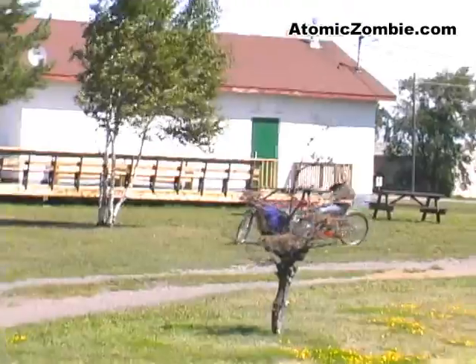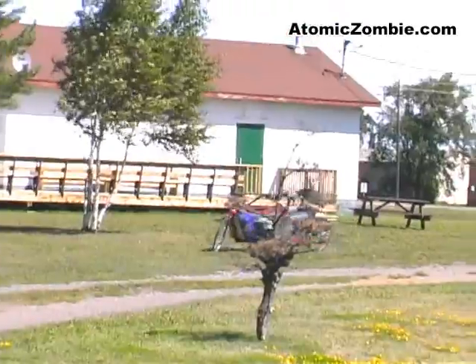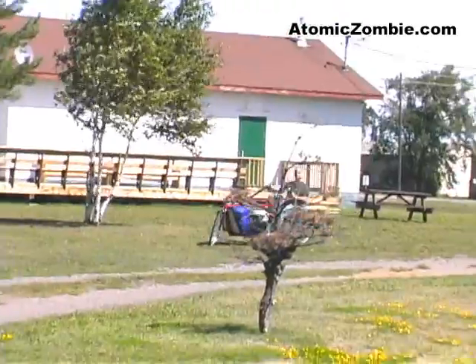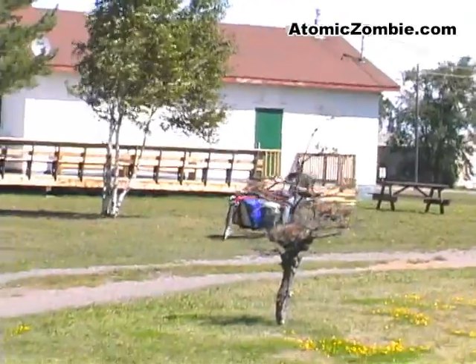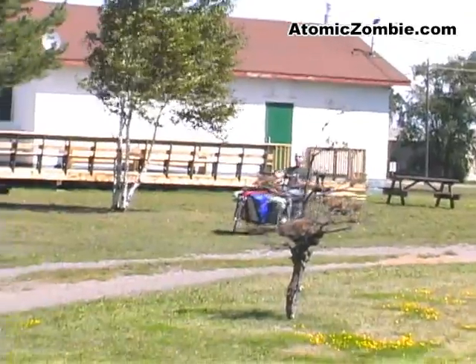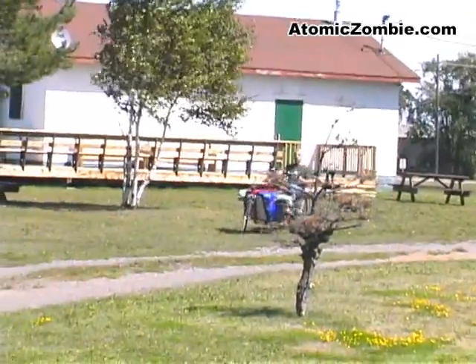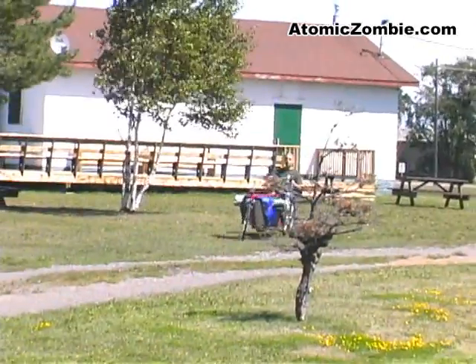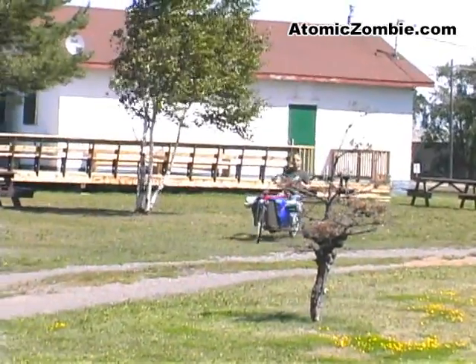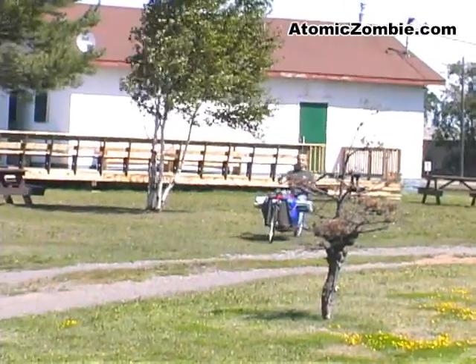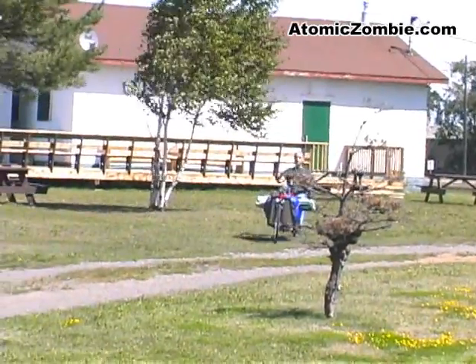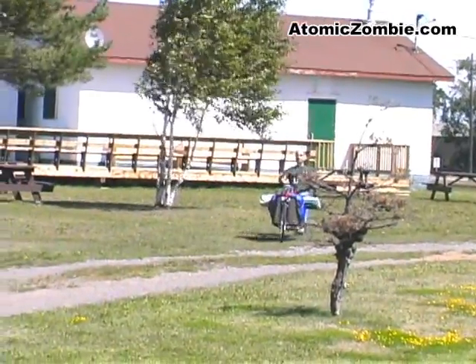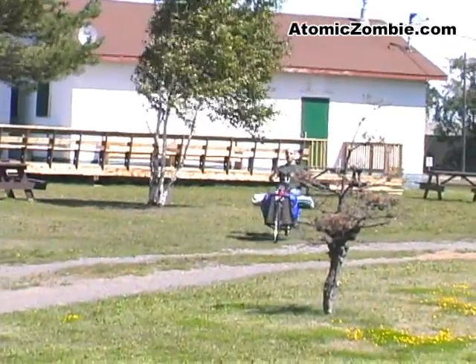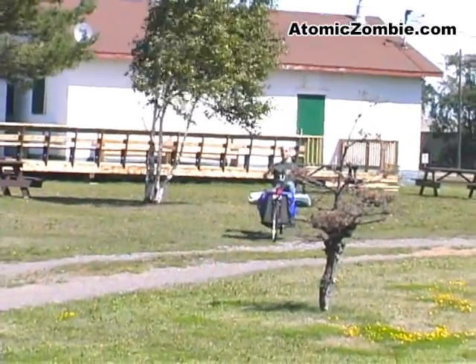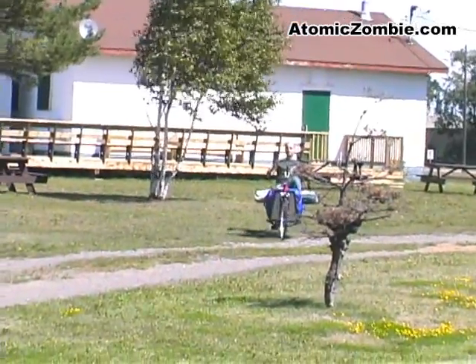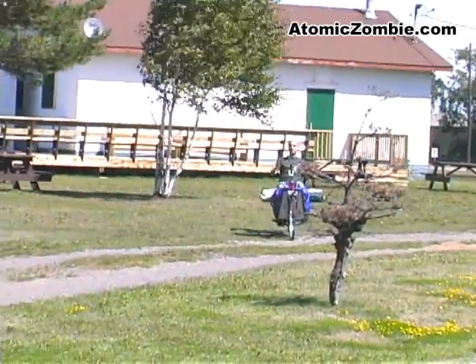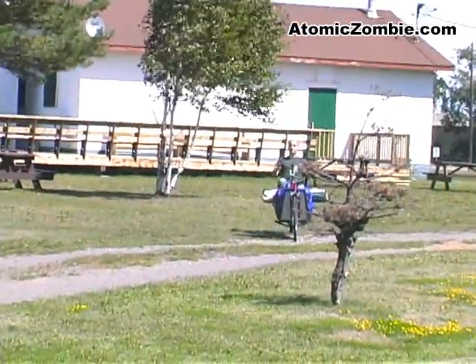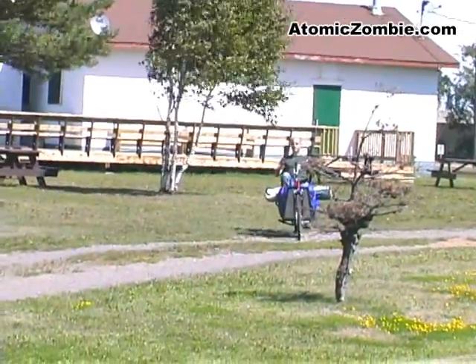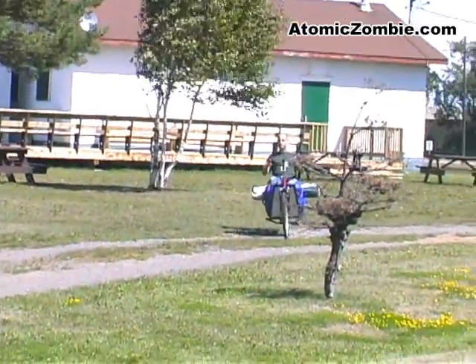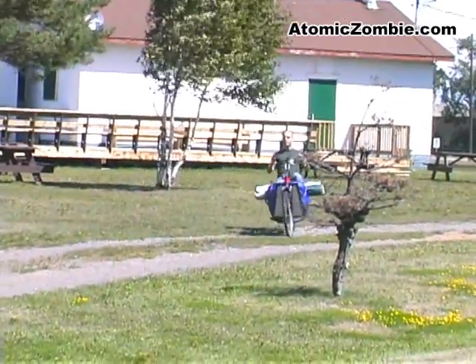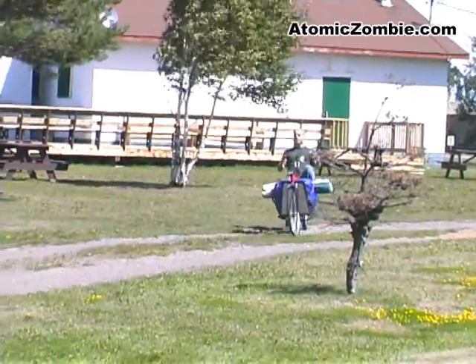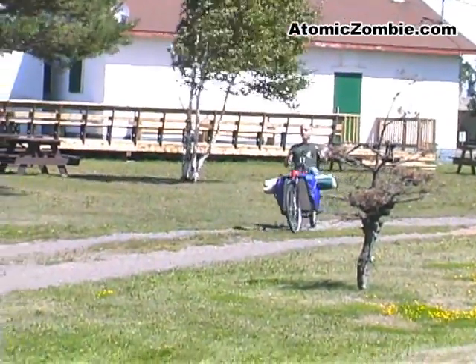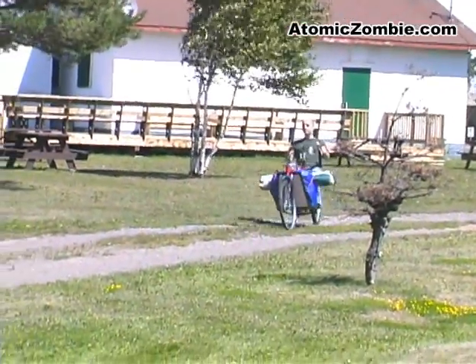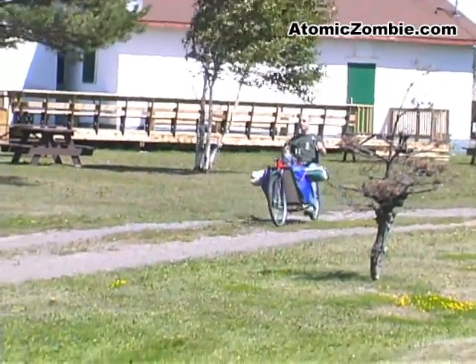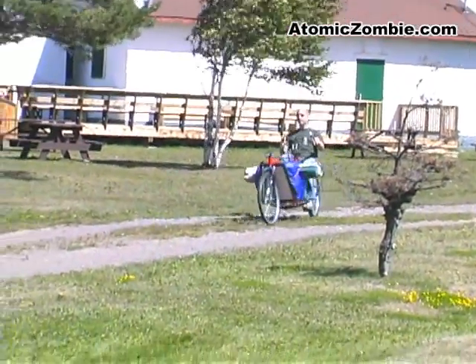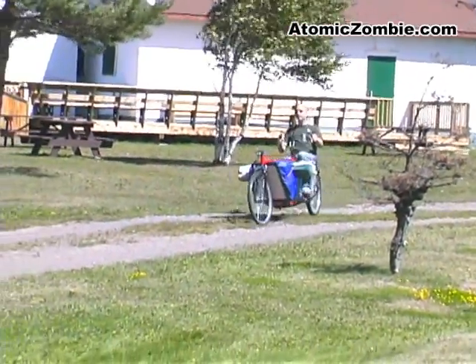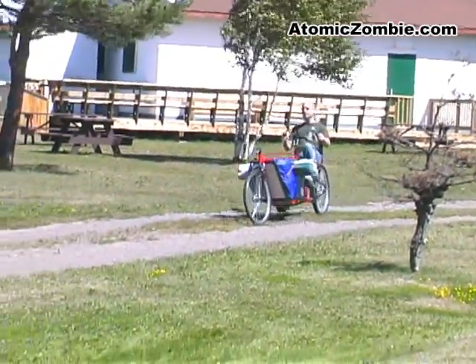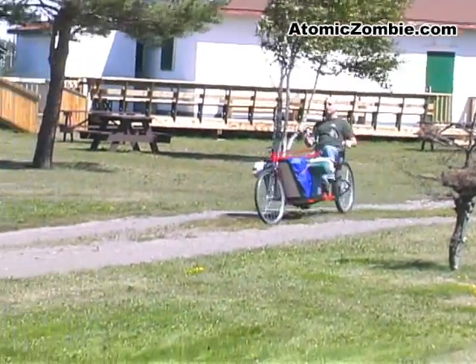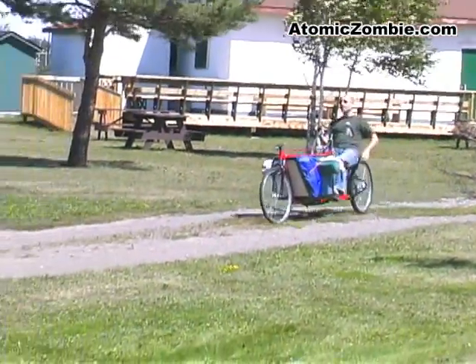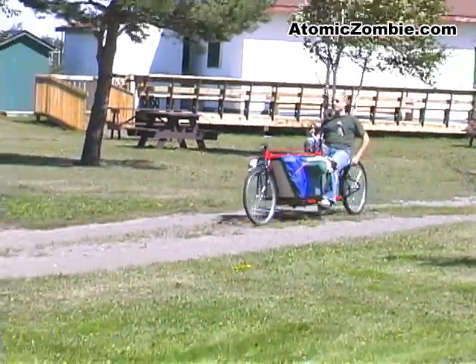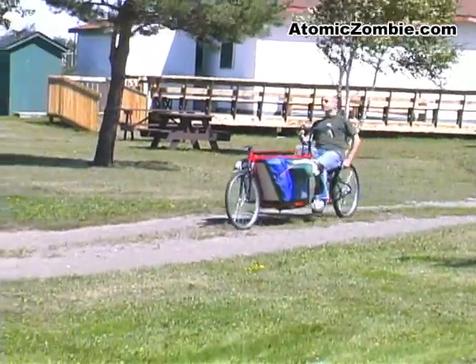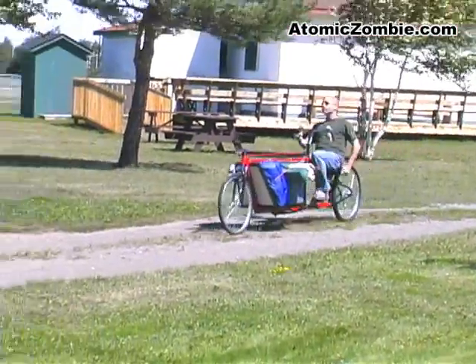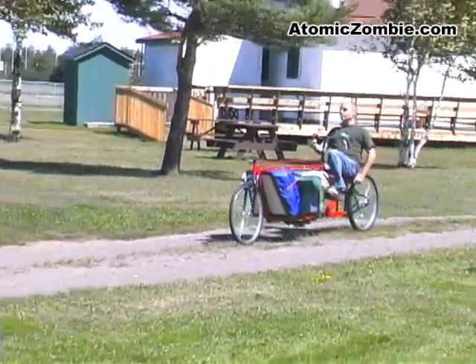The Flying Dutchman can easily turn around on a narrow city street or recreation trail.